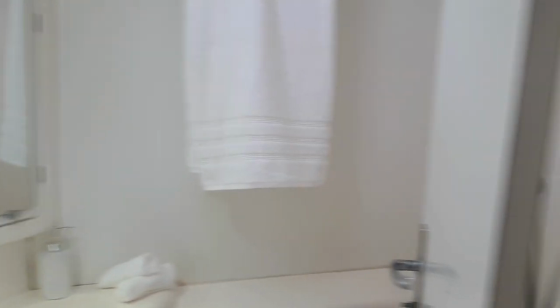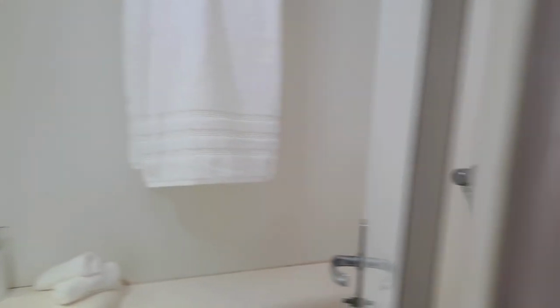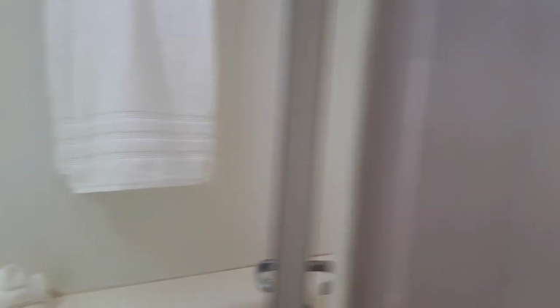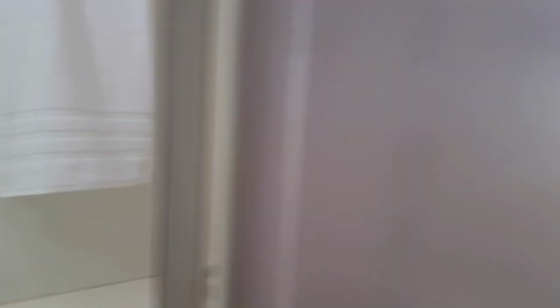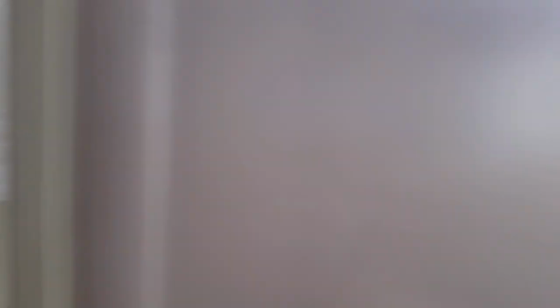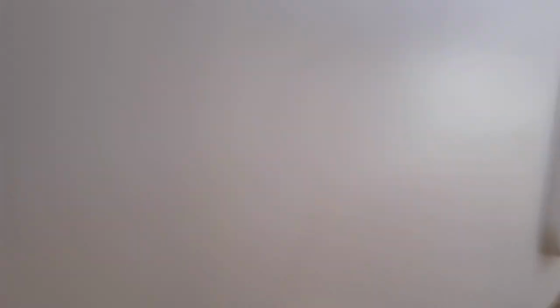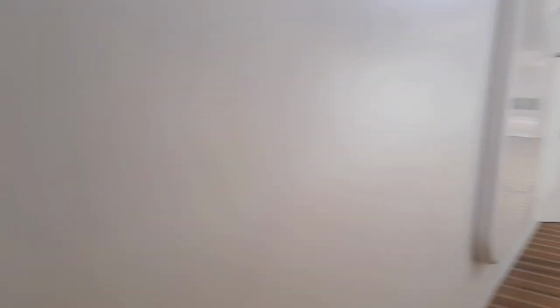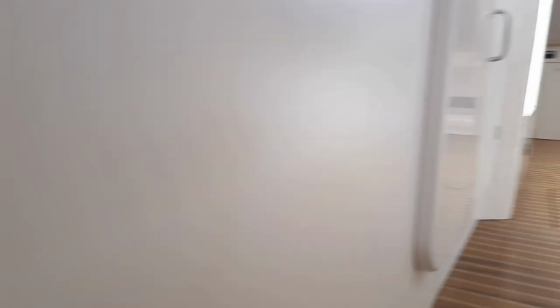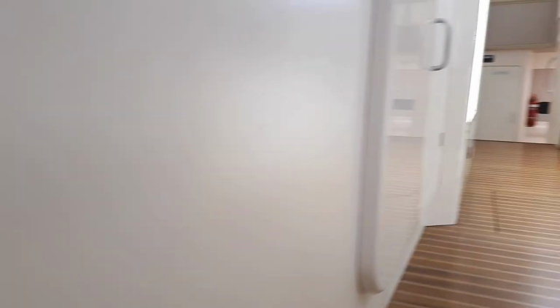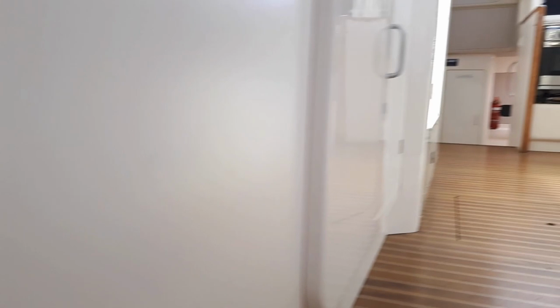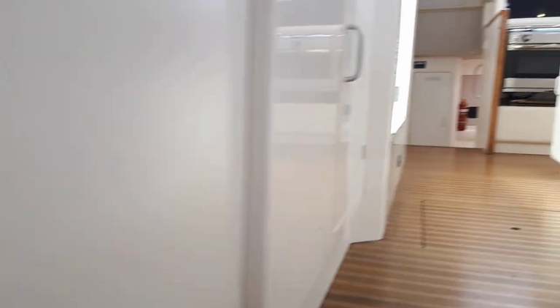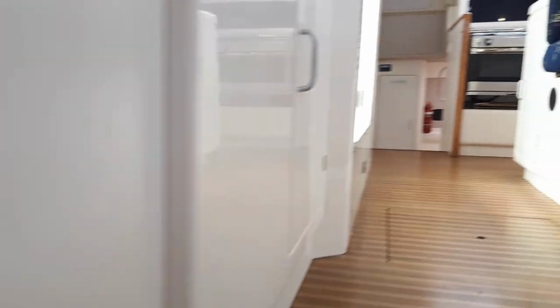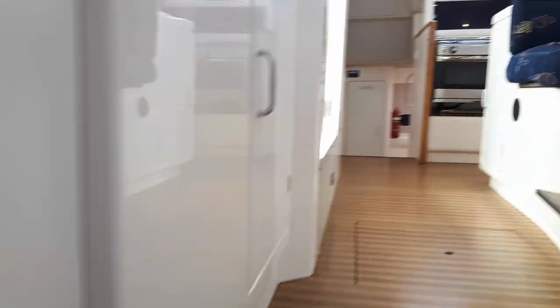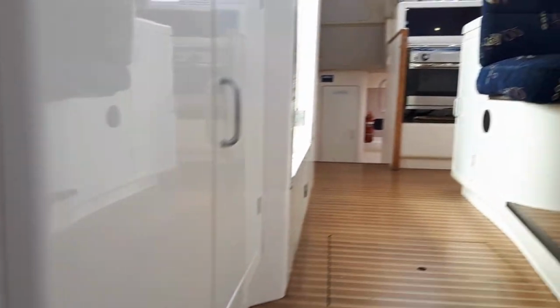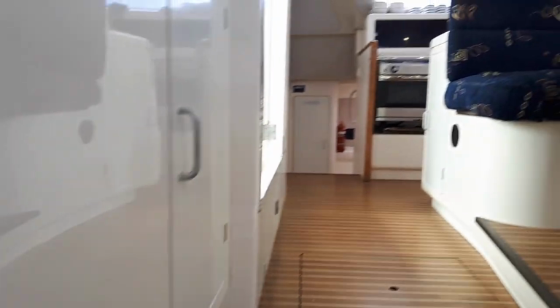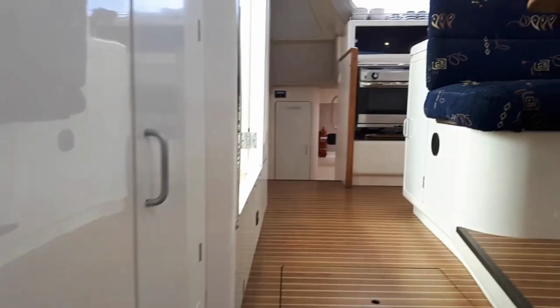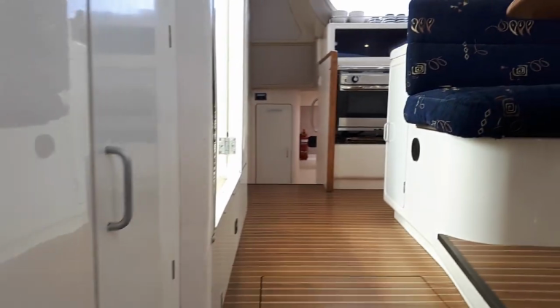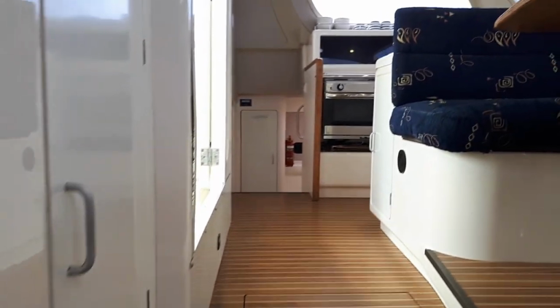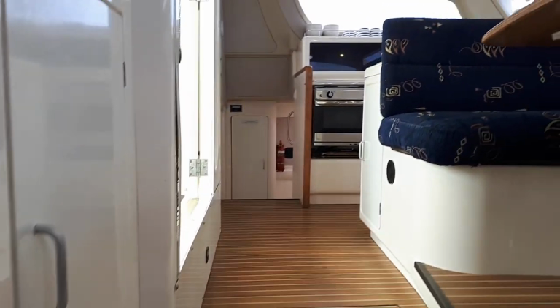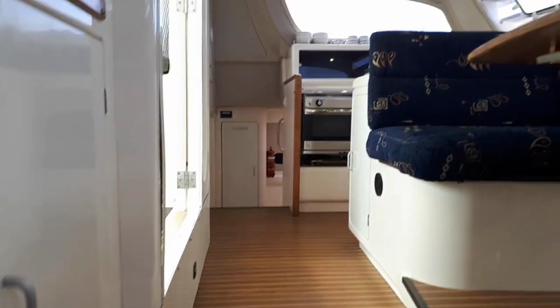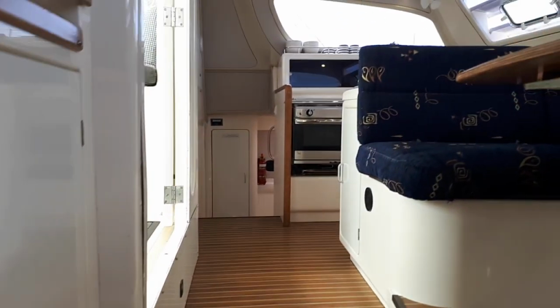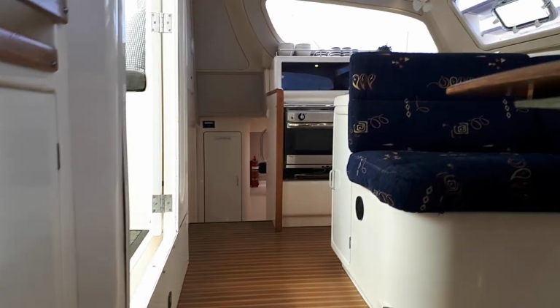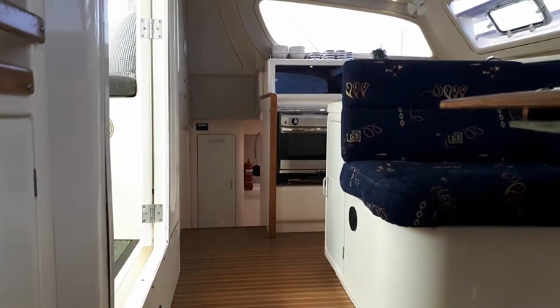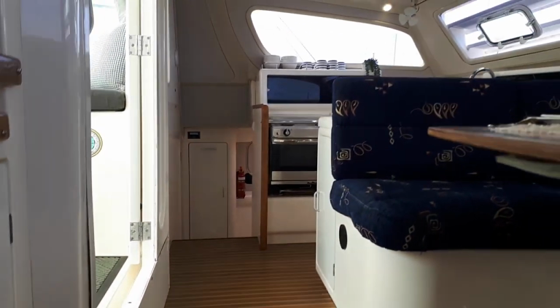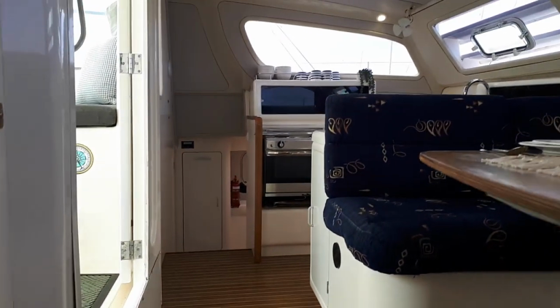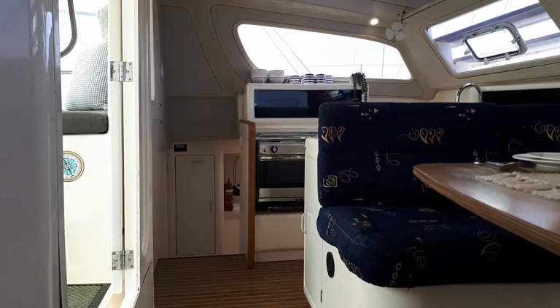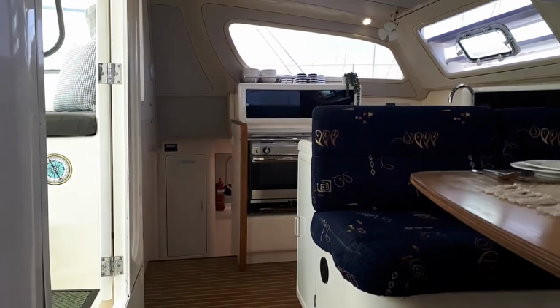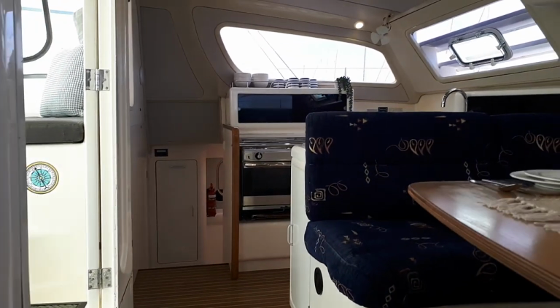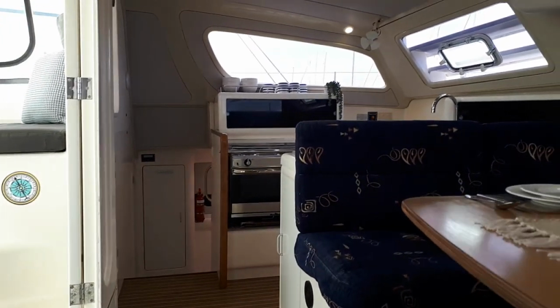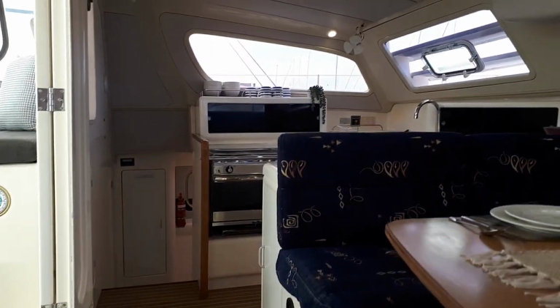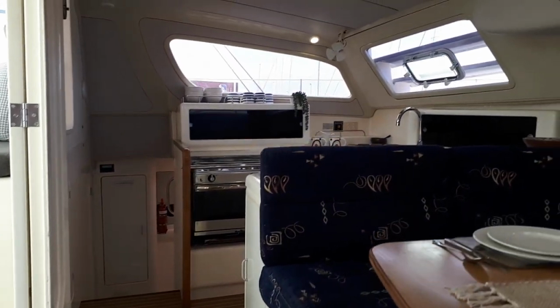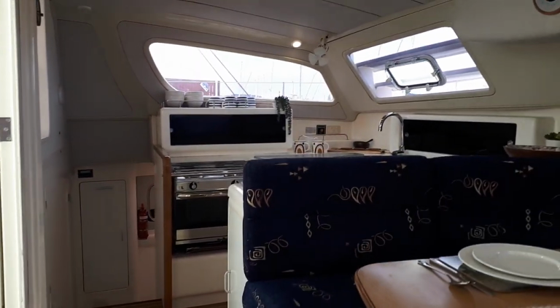And that, my friends, is the easy to live aboard, easy to sail, and pleasant to be aboard Leopard 38.